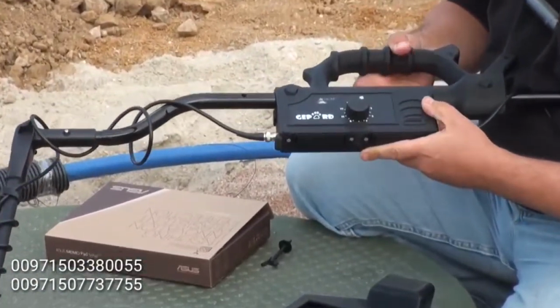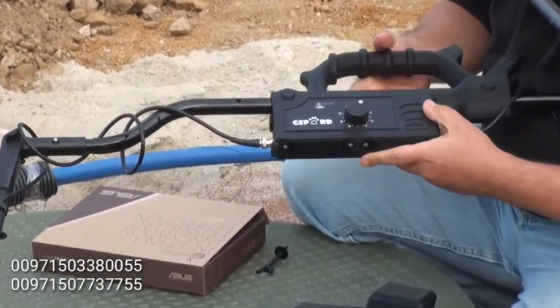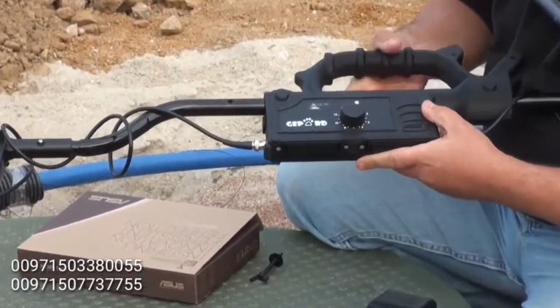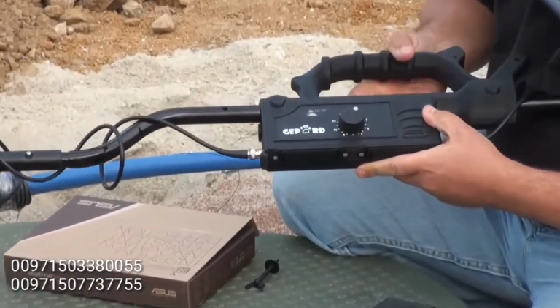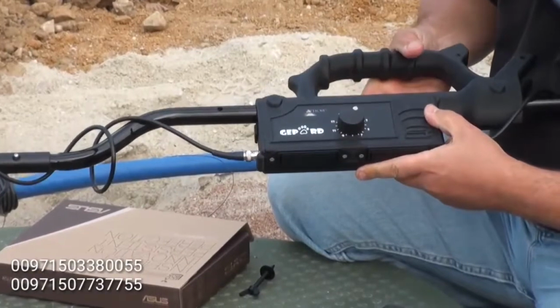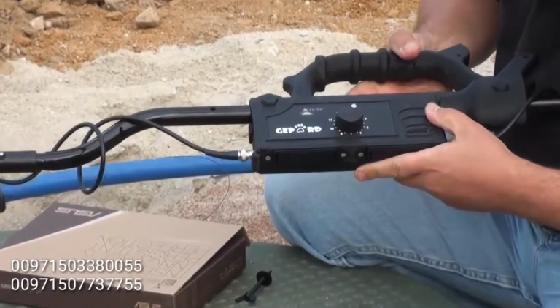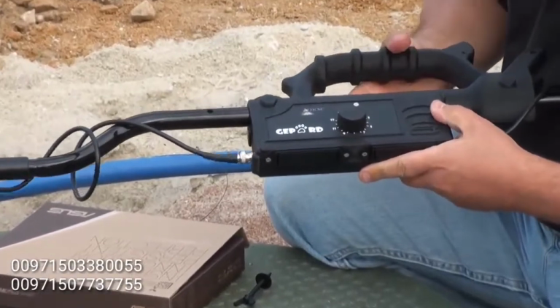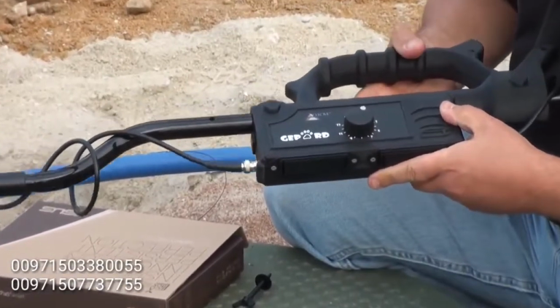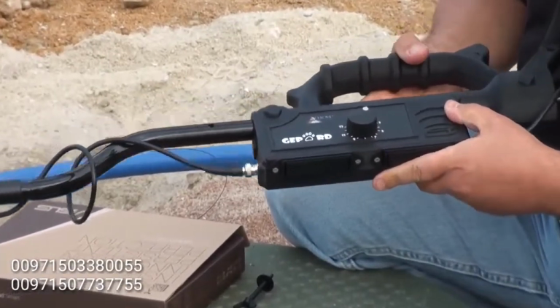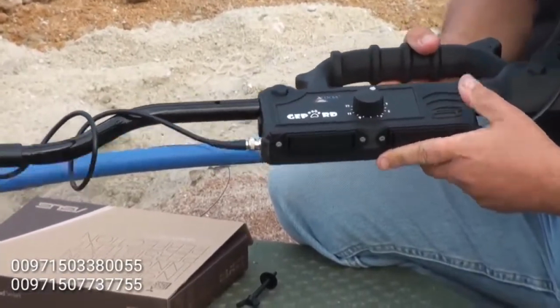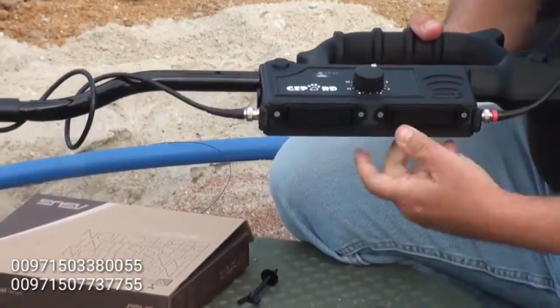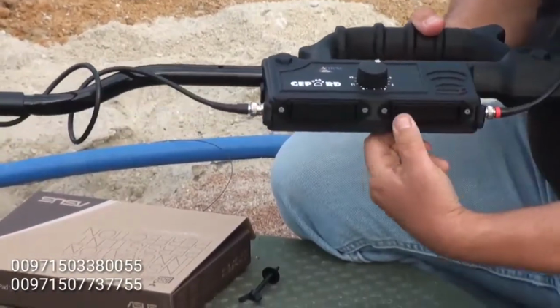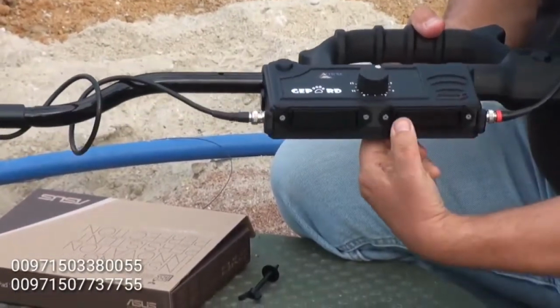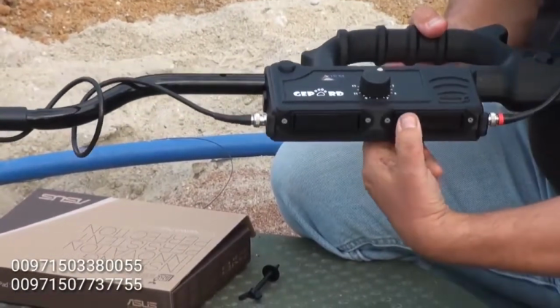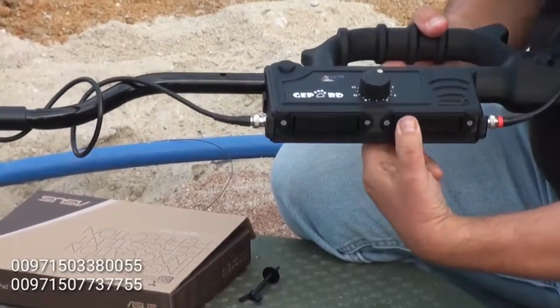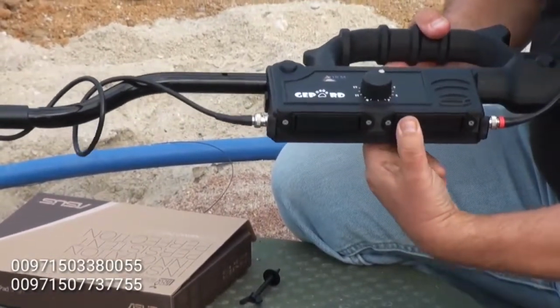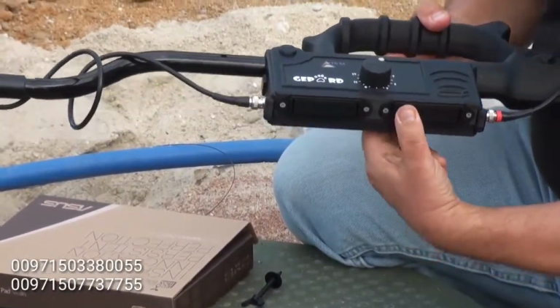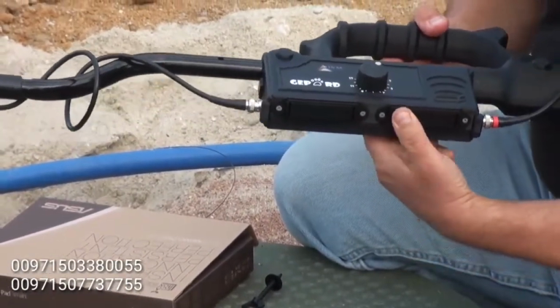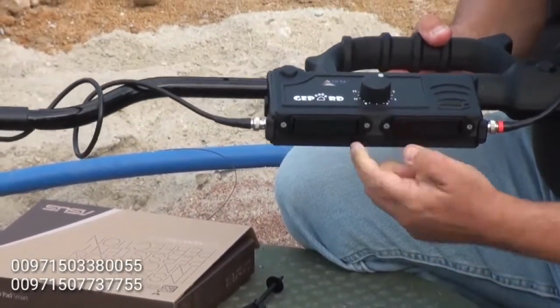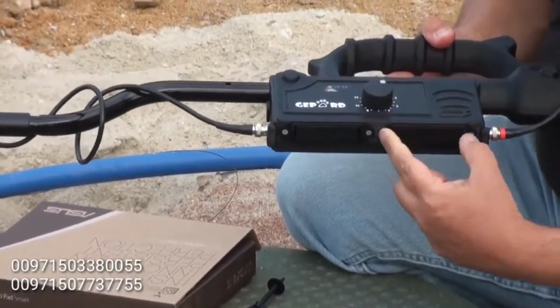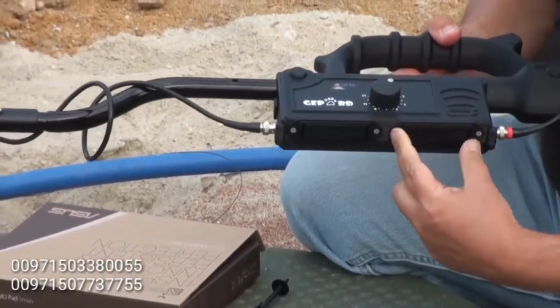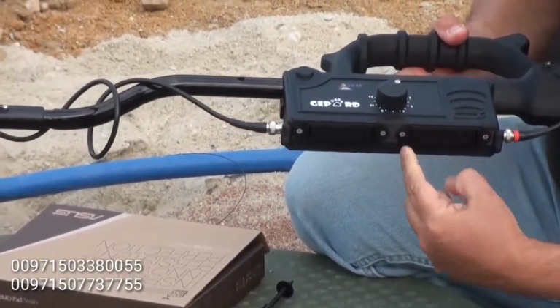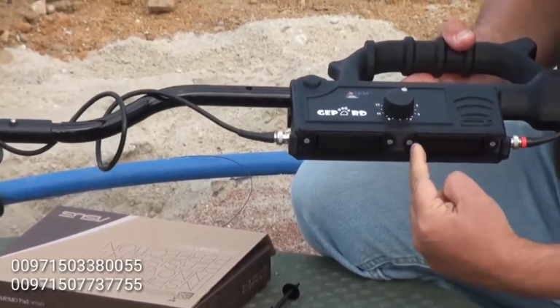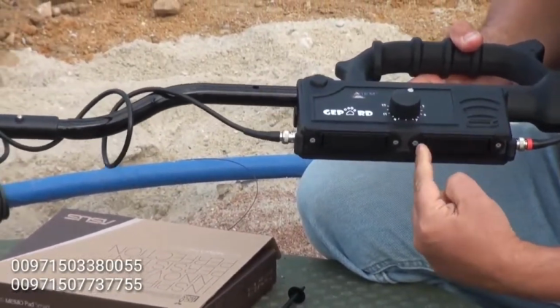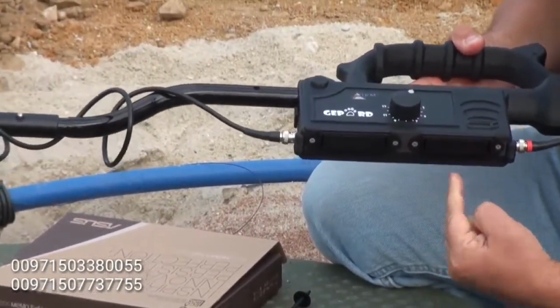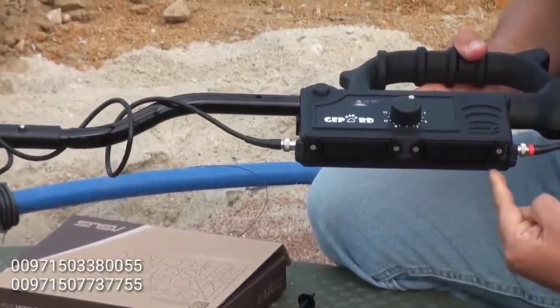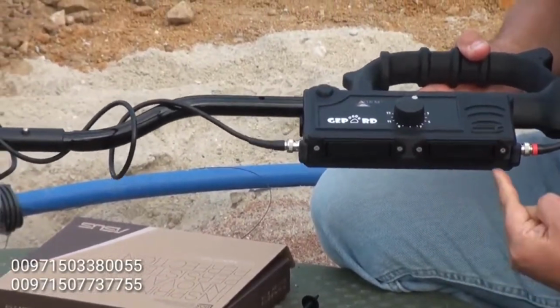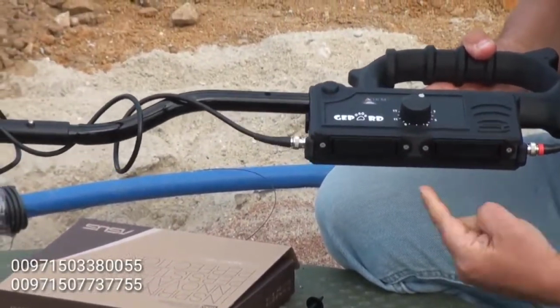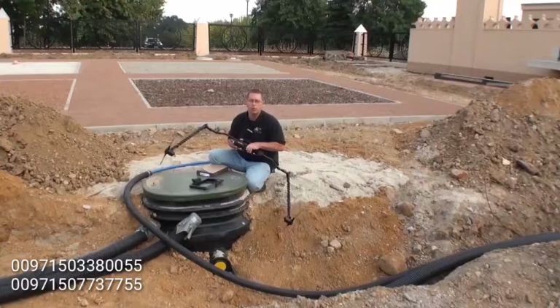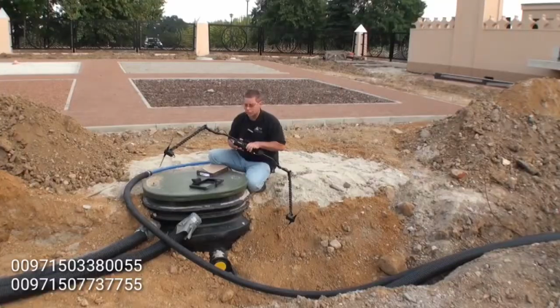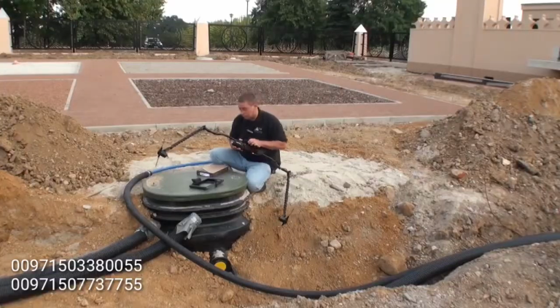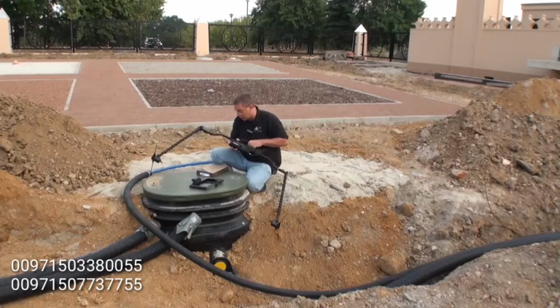Otherwise, you will not get a good connection, and even though it may turn on, it will go out and then you will lose your connection. Do not half-click it or it will not work.